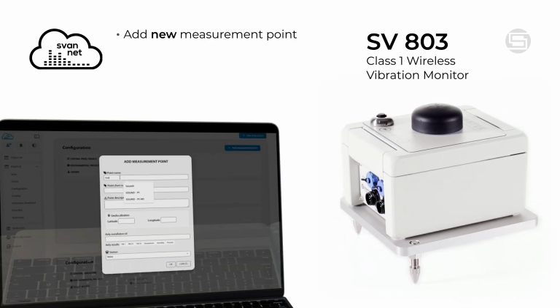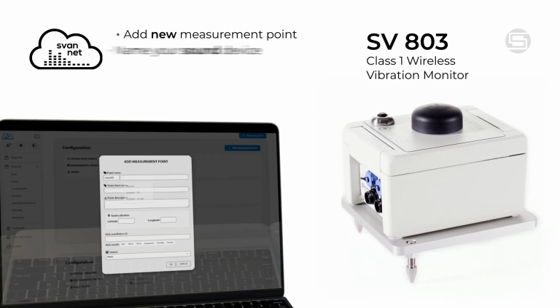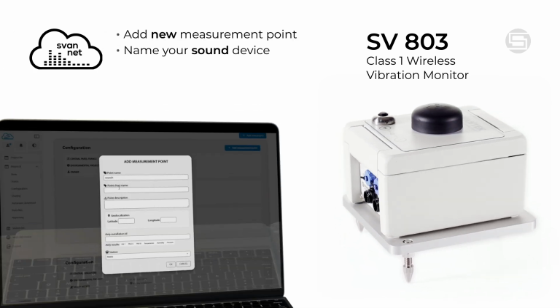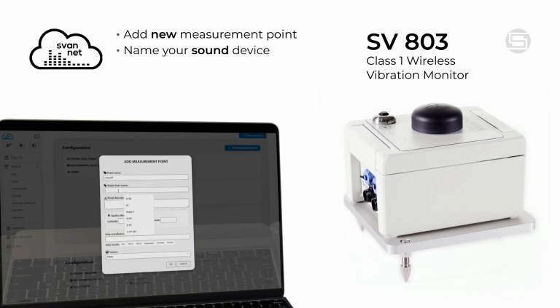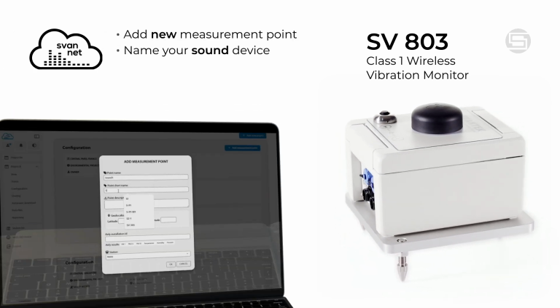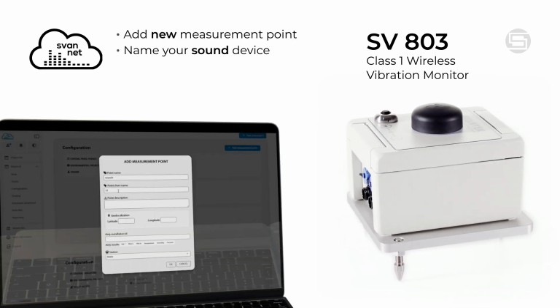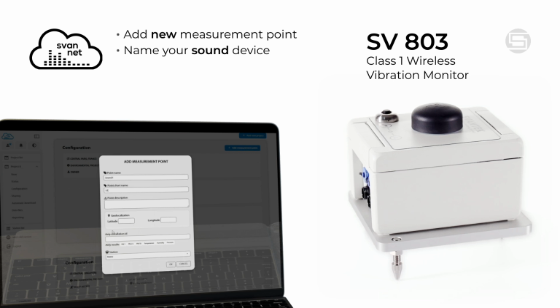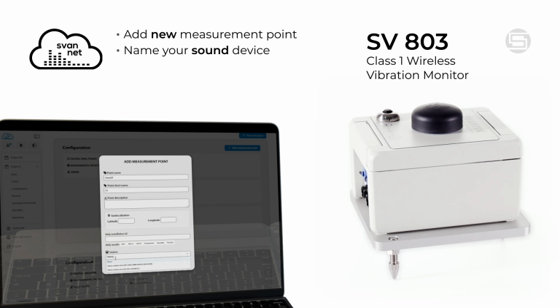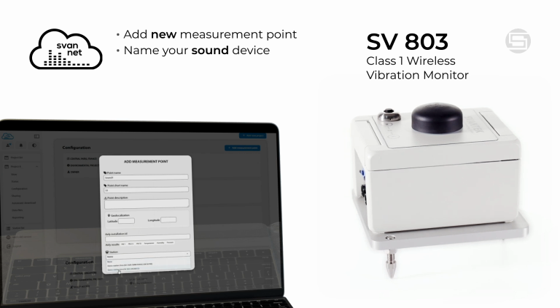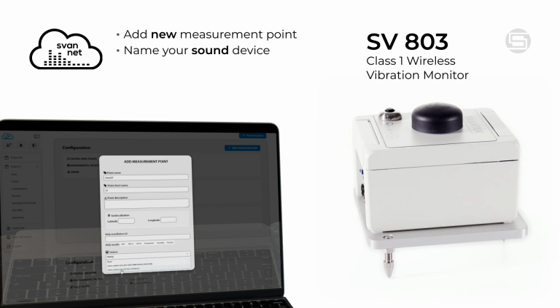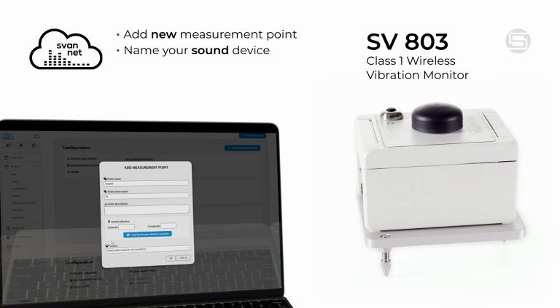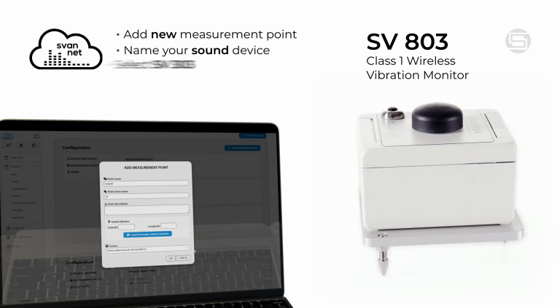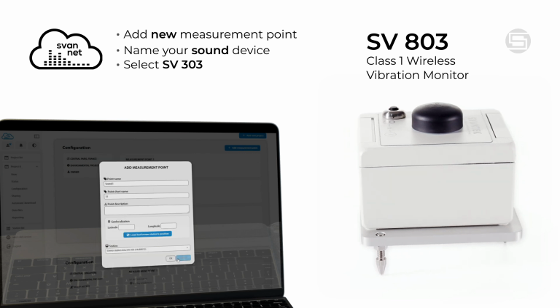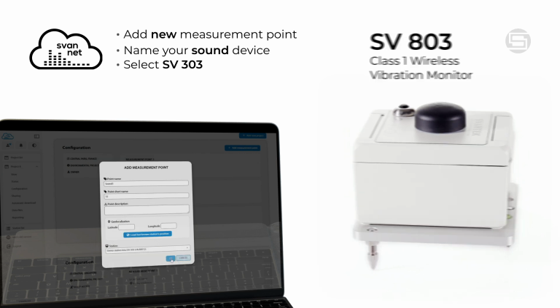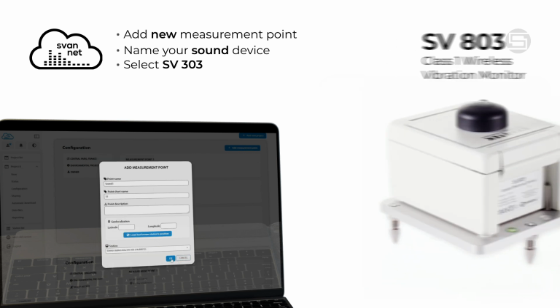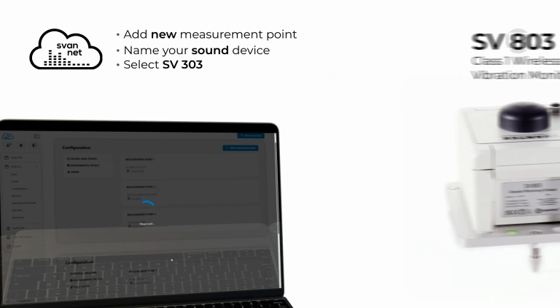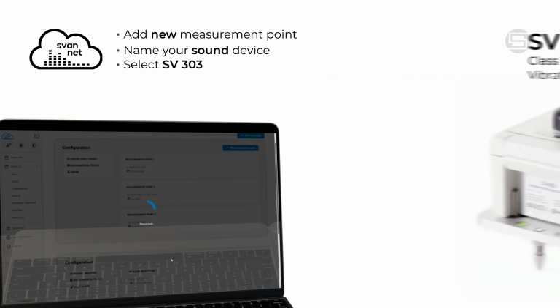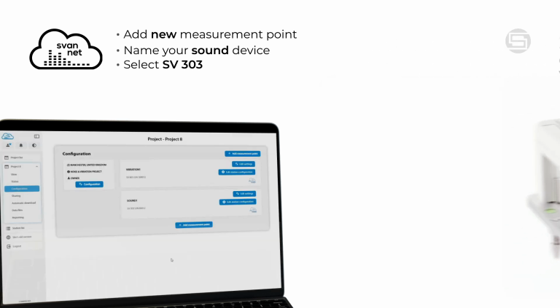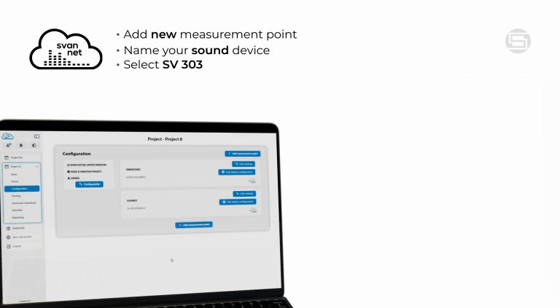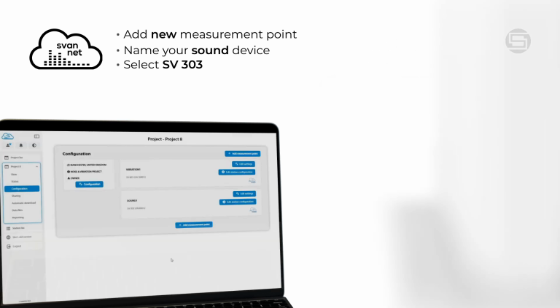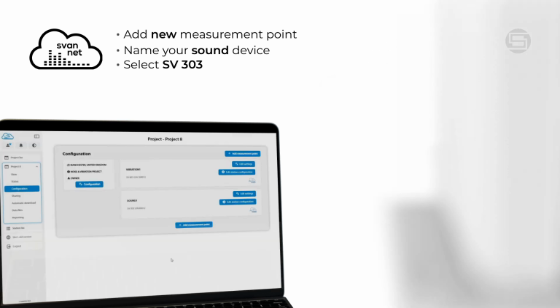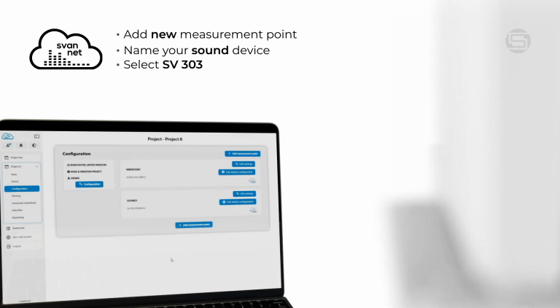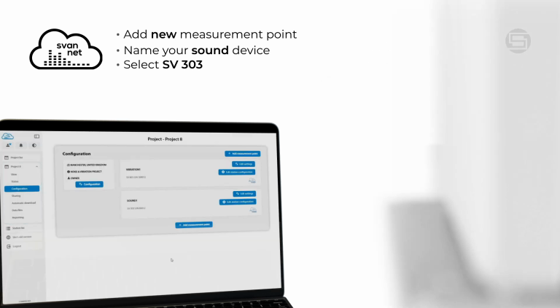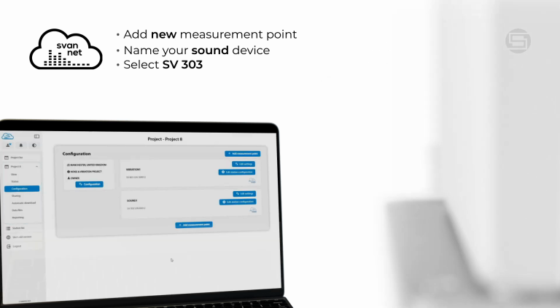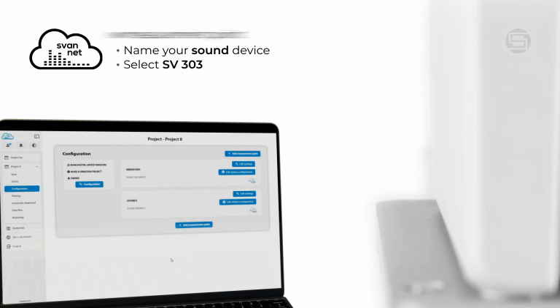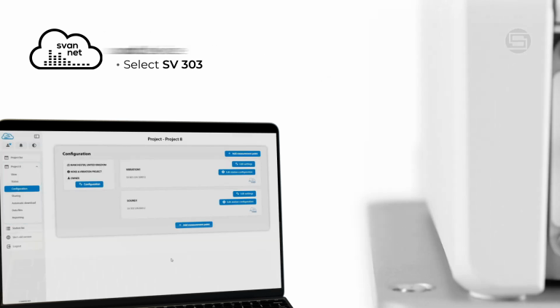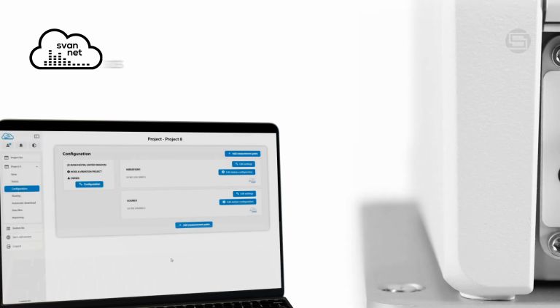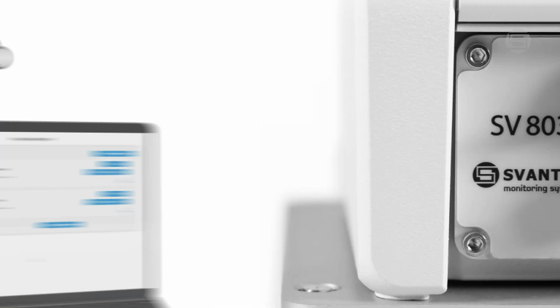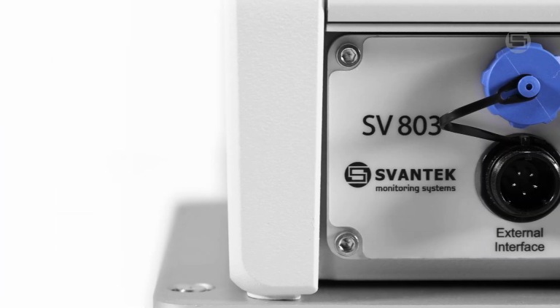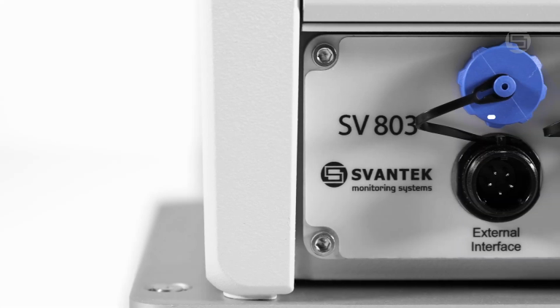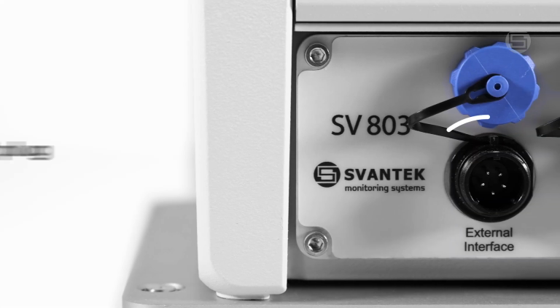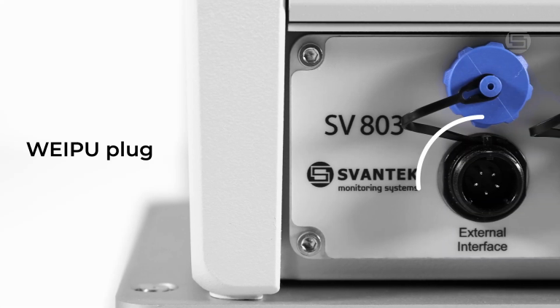To begin, add the SV303 to your SvanNet project. The connection process is straightforward.